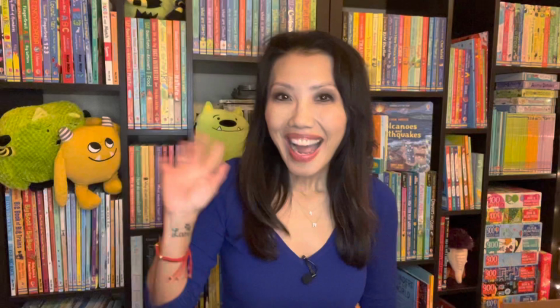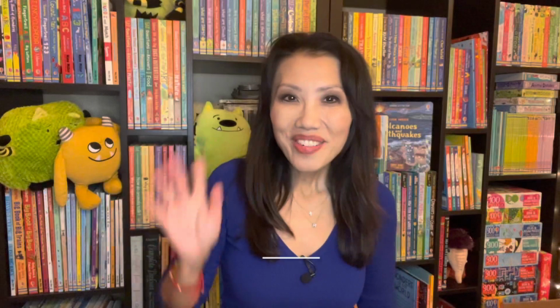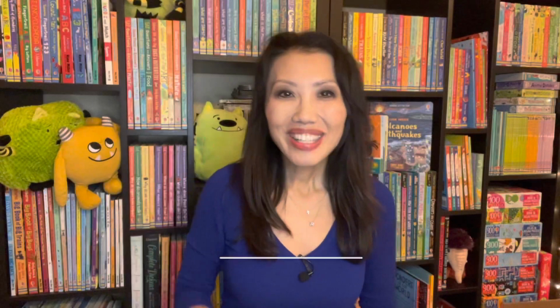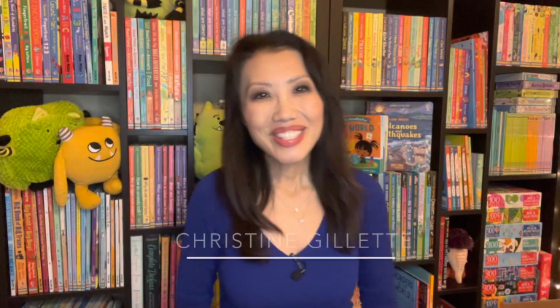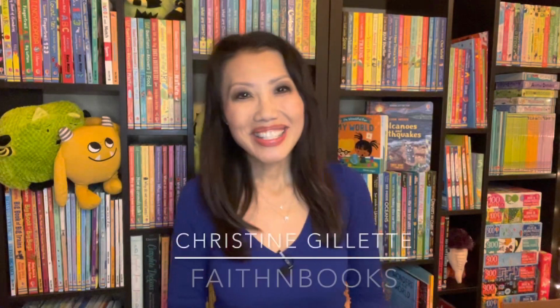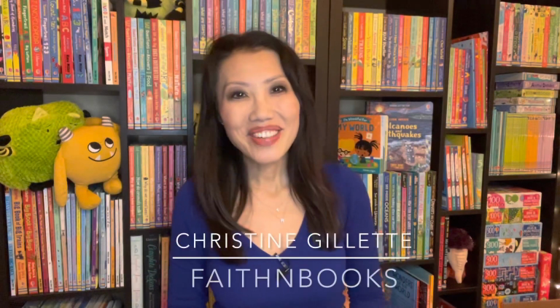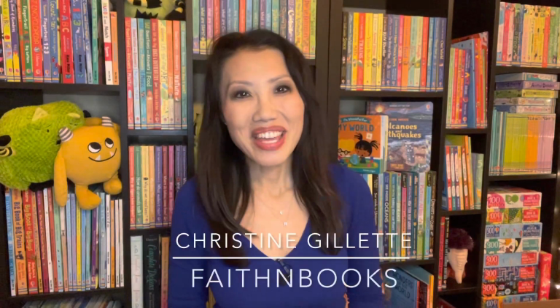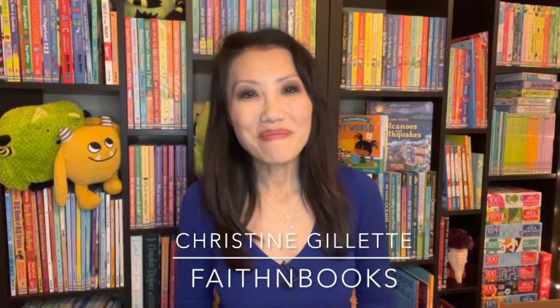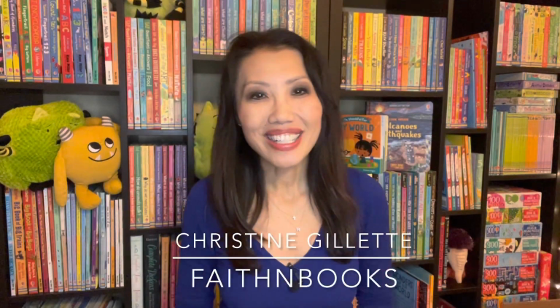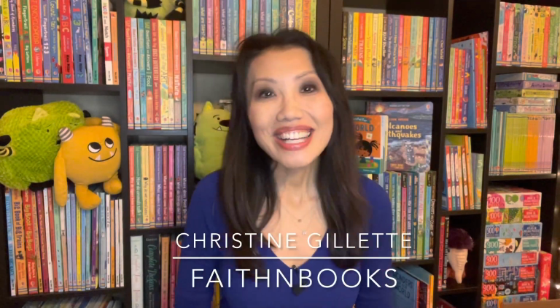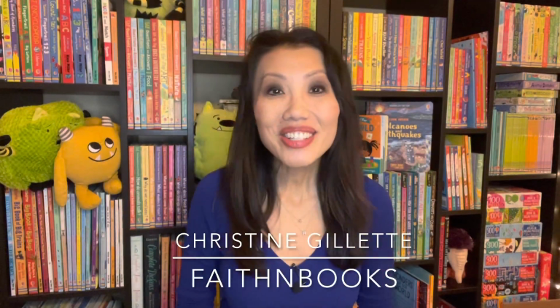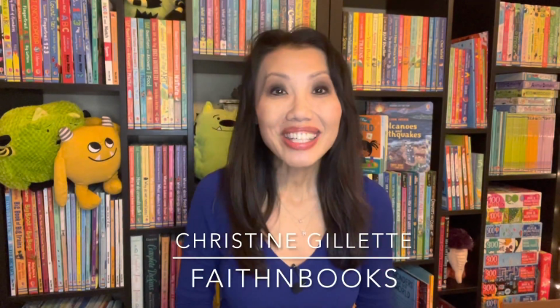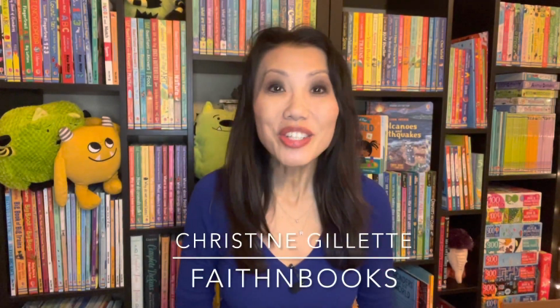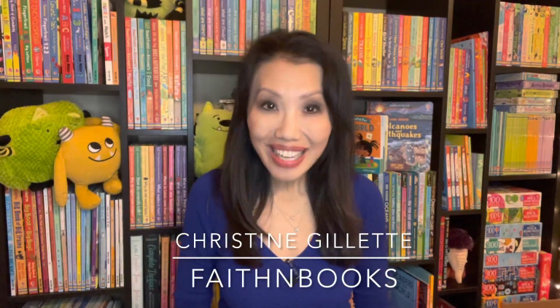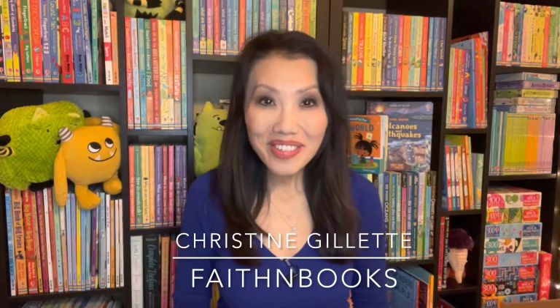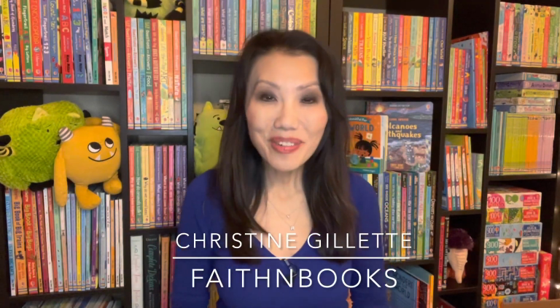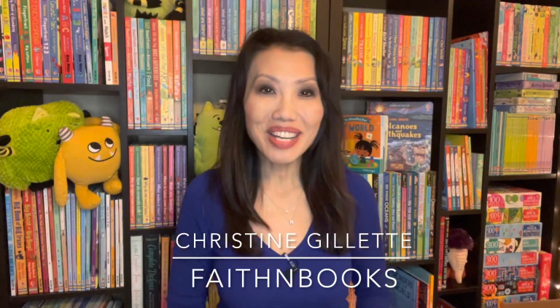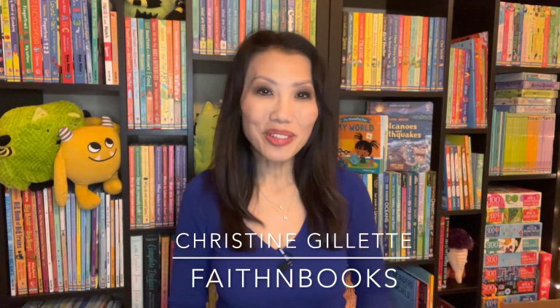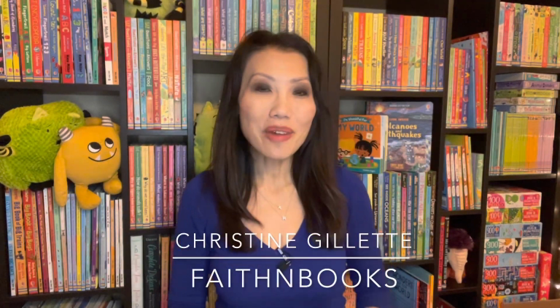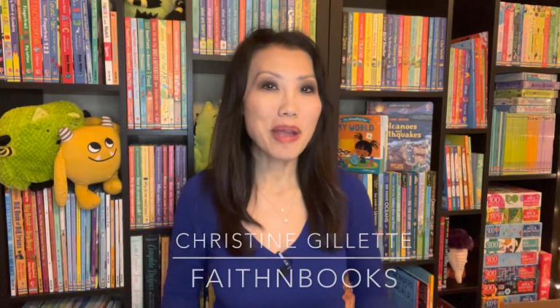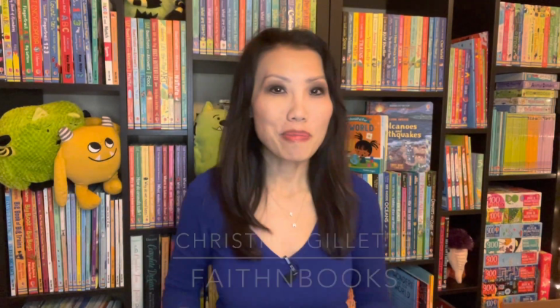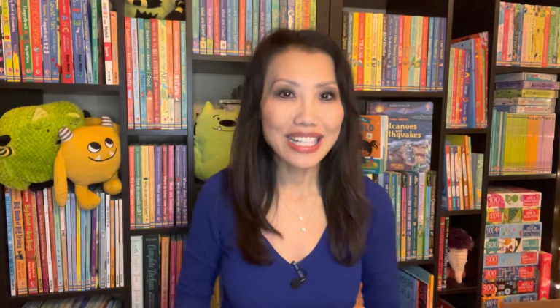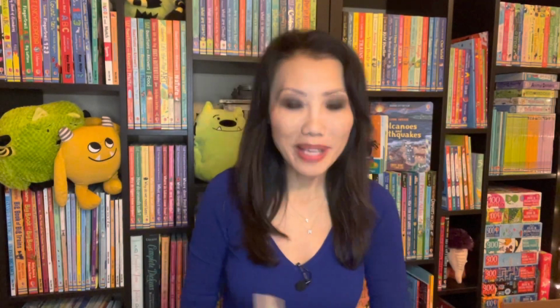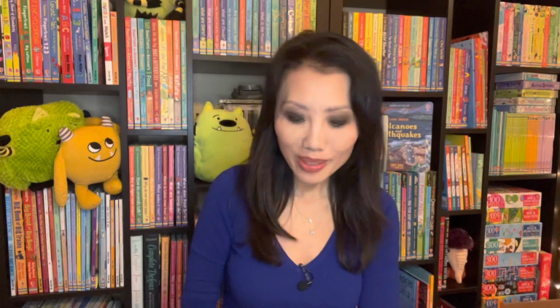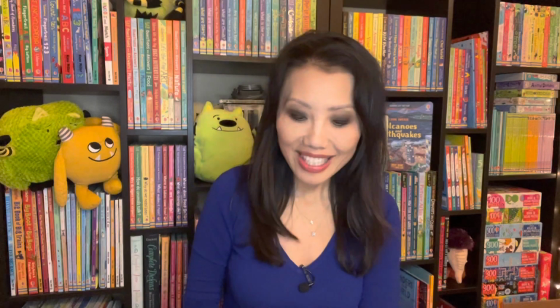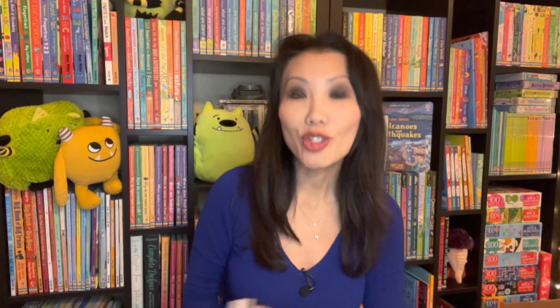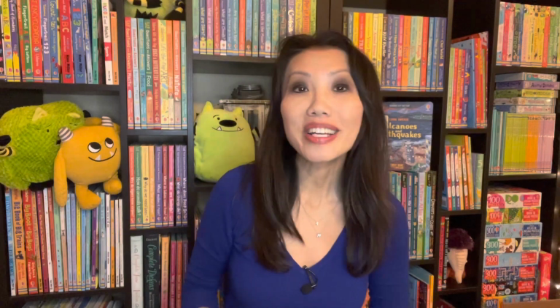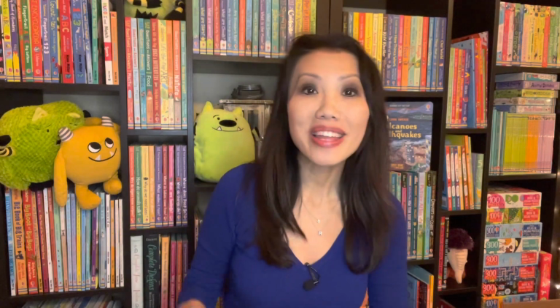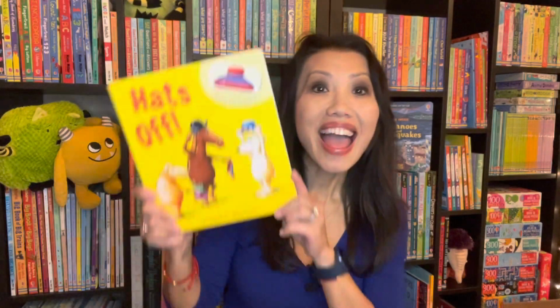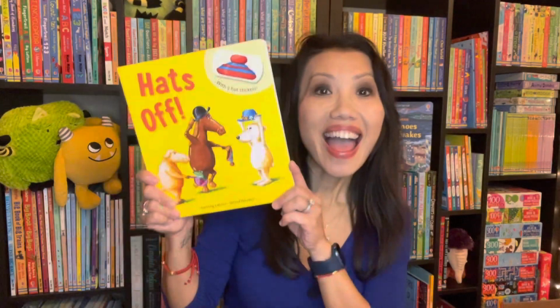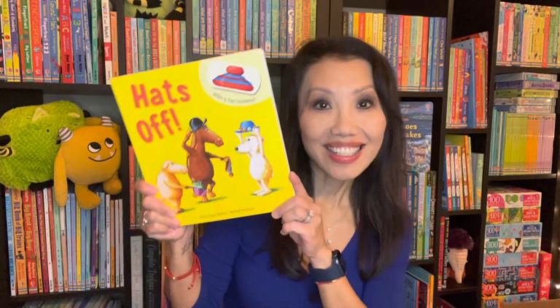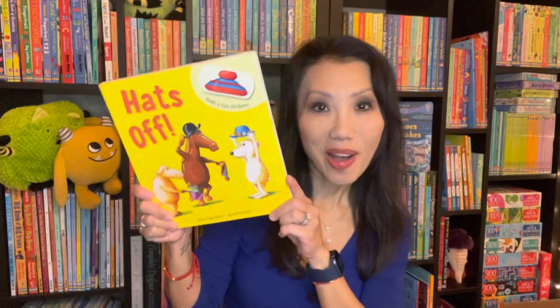Hi everyone, it's Christine with Faith in Books. Here's a look at our new activity books that rolled out with Paper Pie's big release, starting with Hats Off.